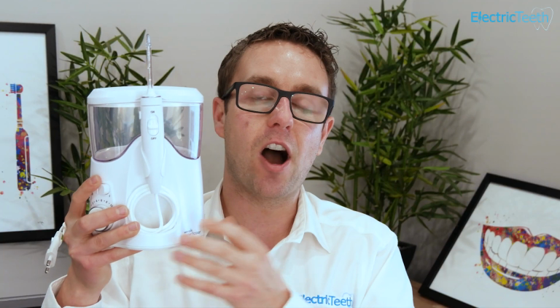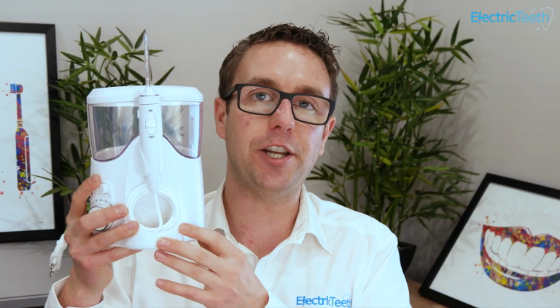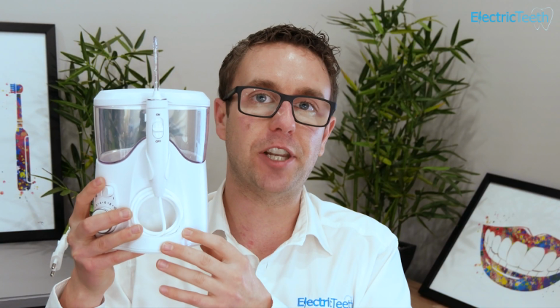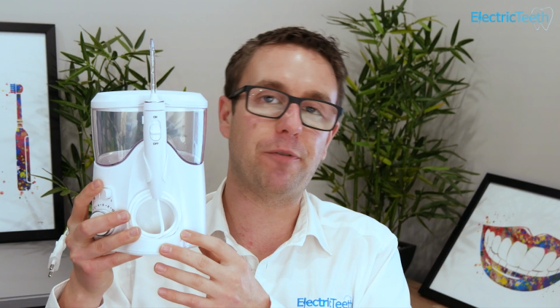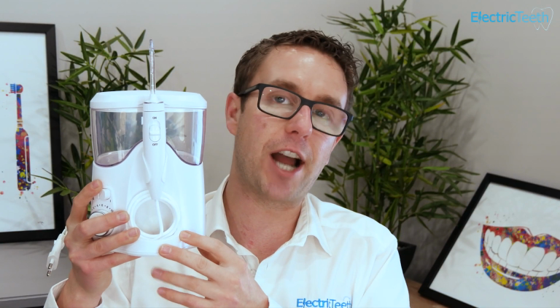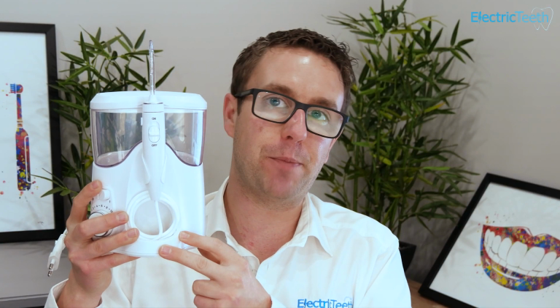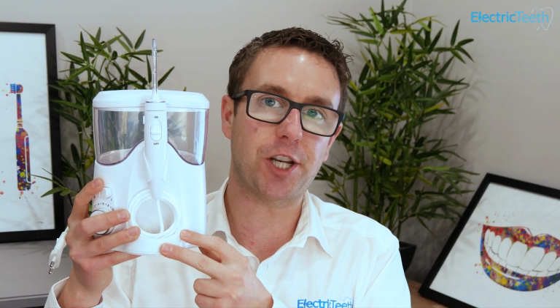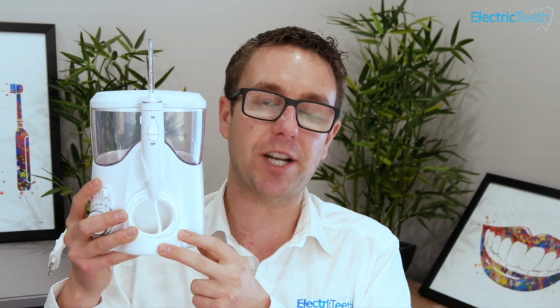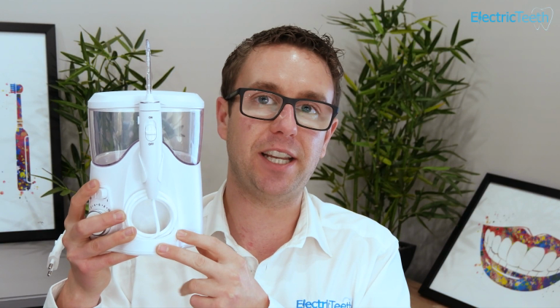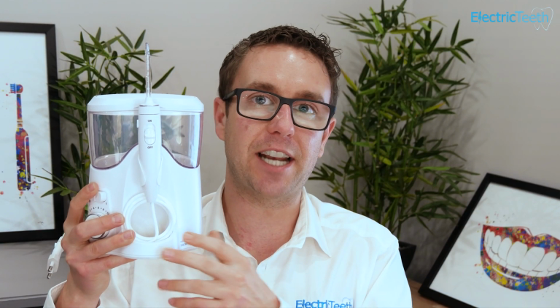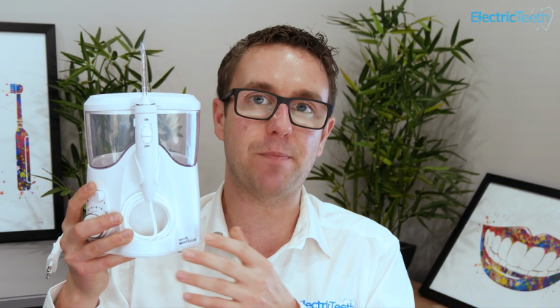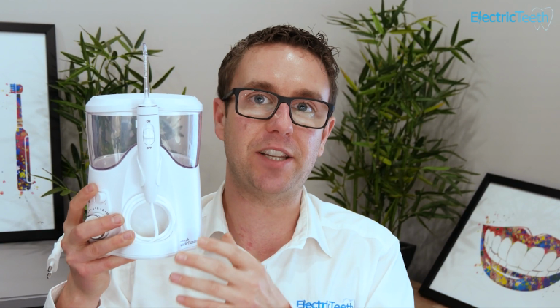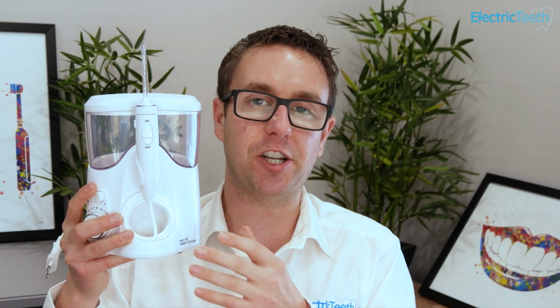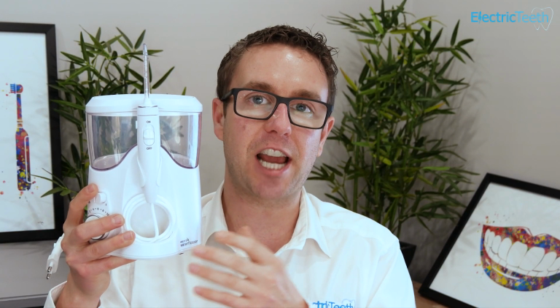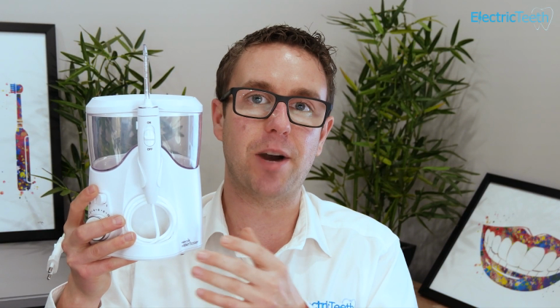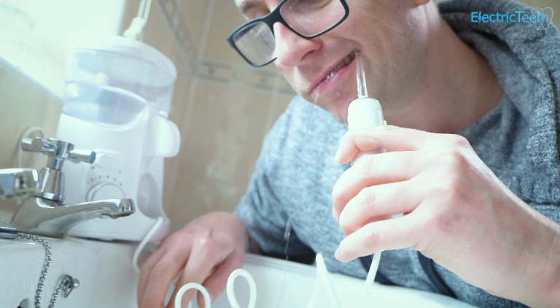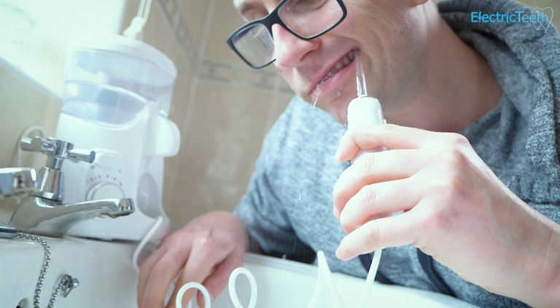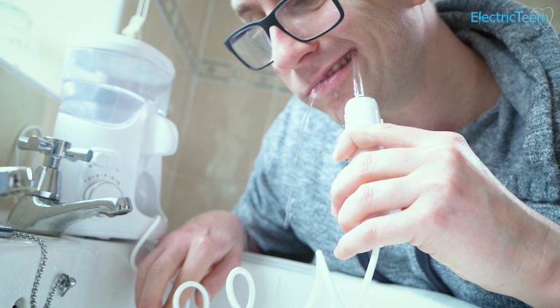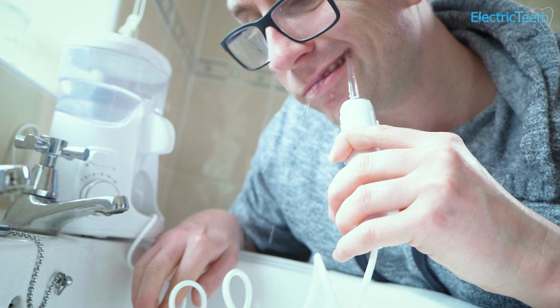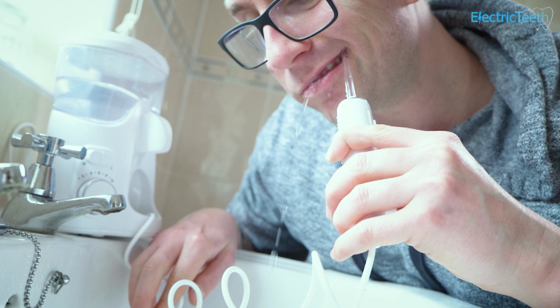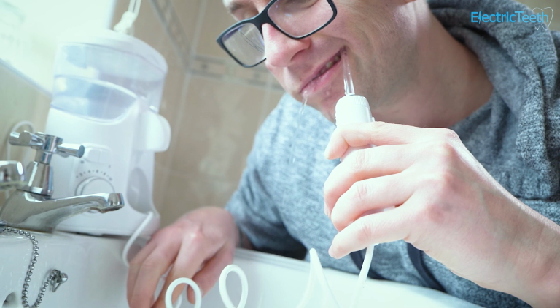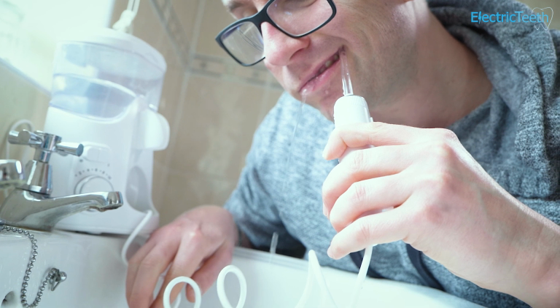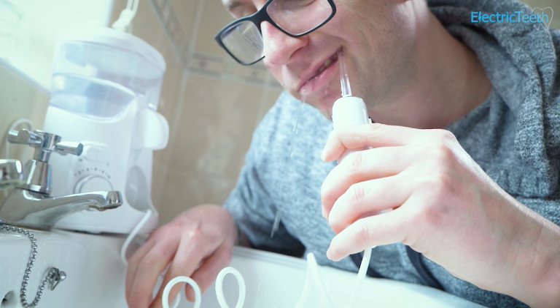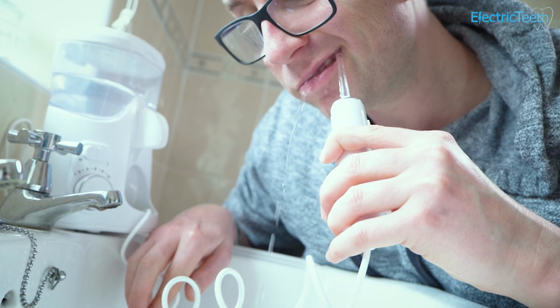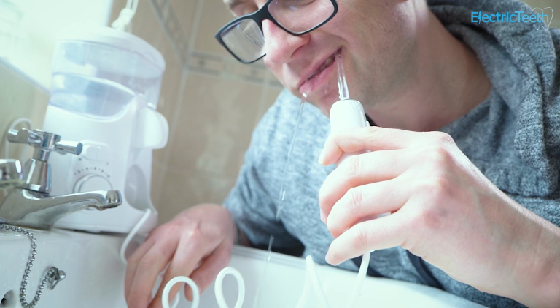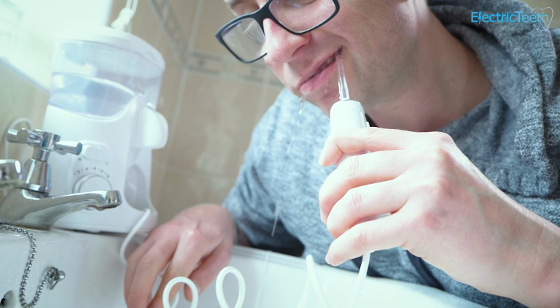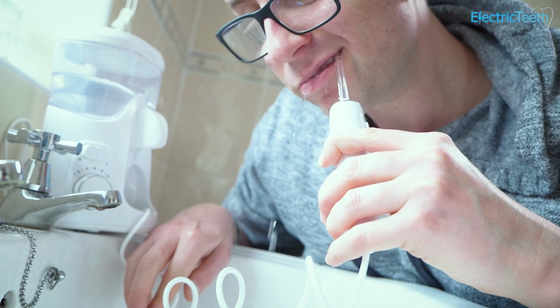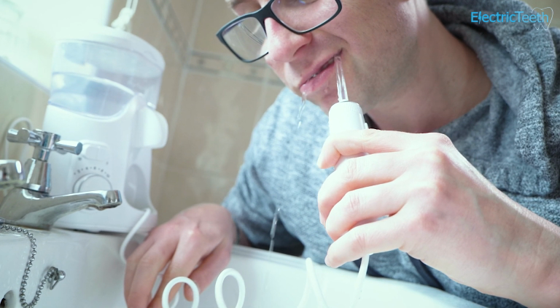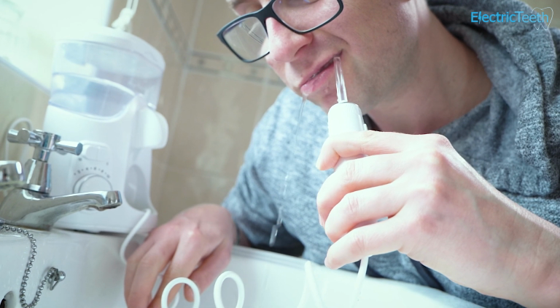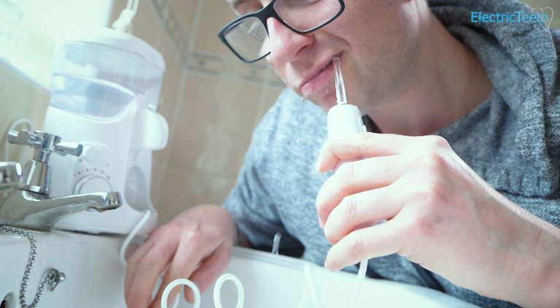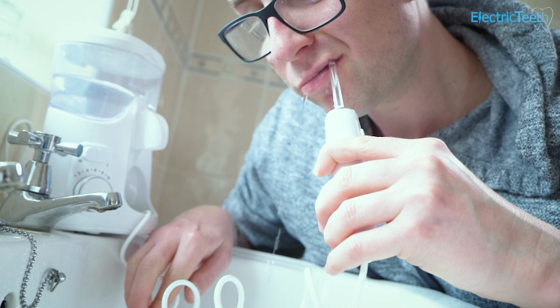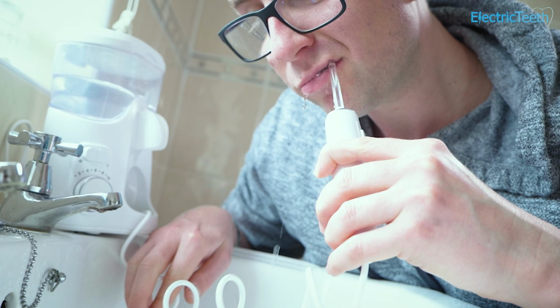I use this before actually brushing my teeth and it's amazing just how much it manages to flush out — and that's just the stuff I can actually see.